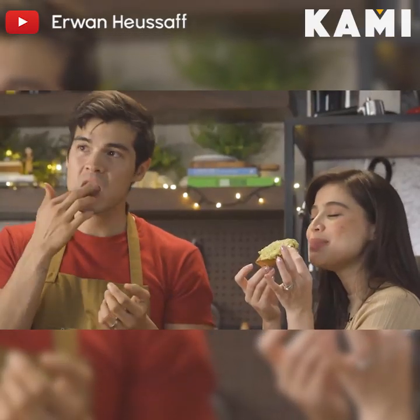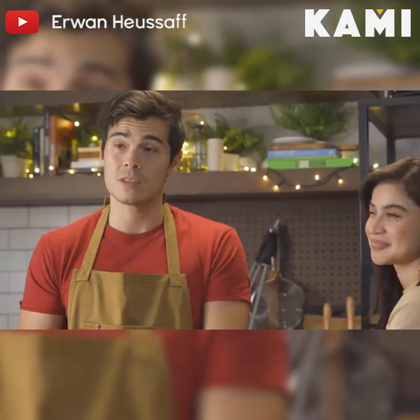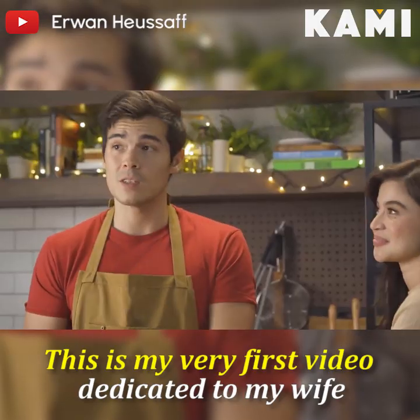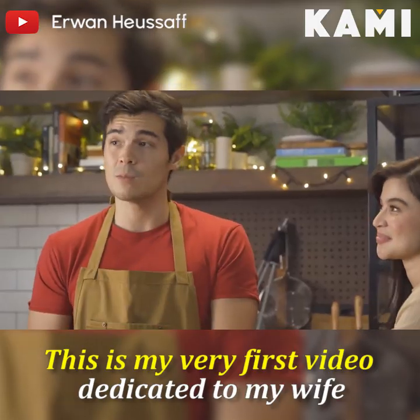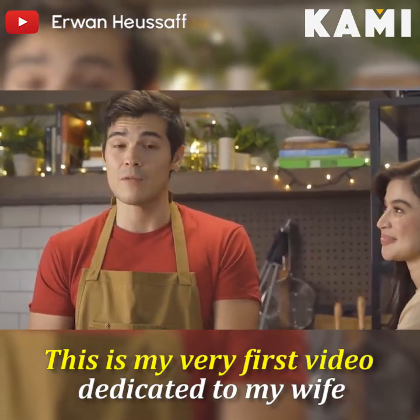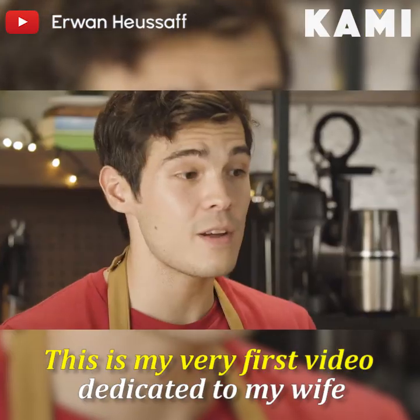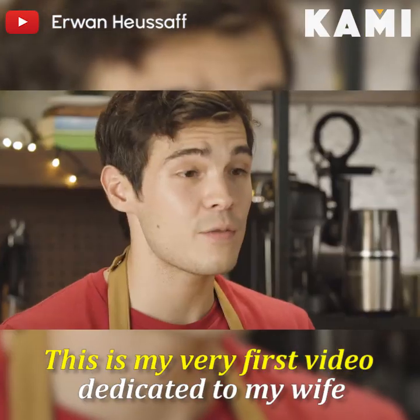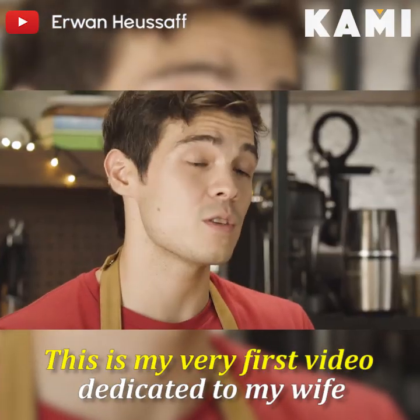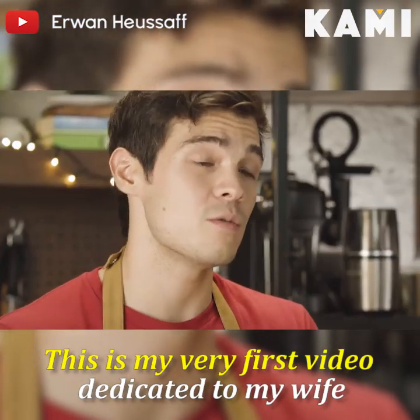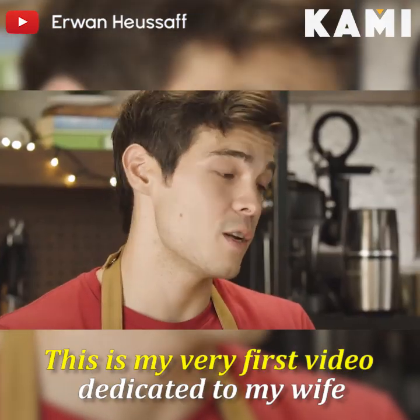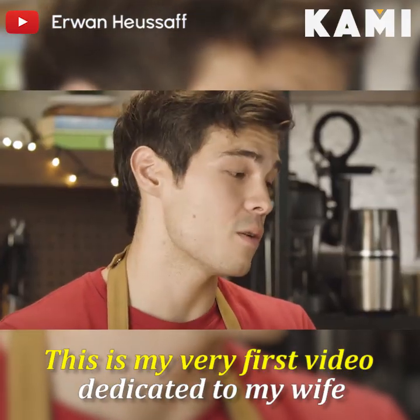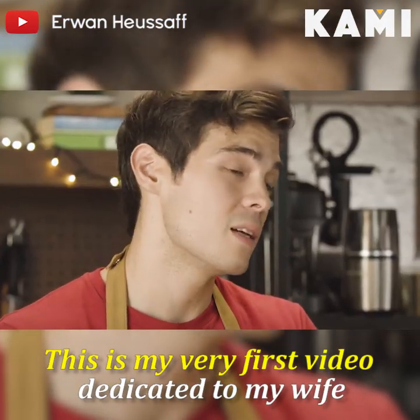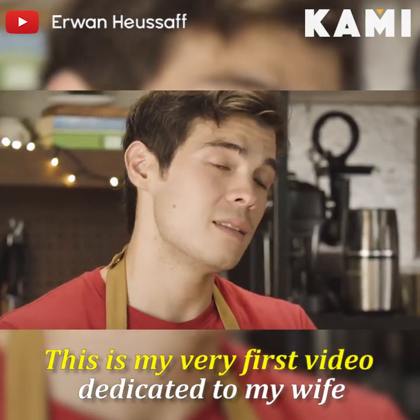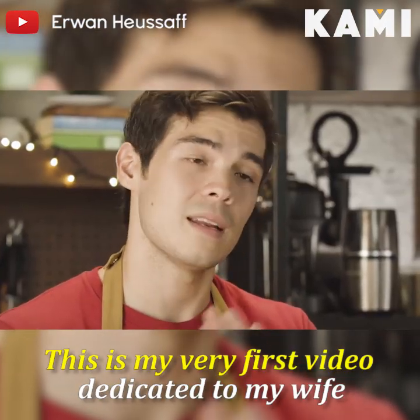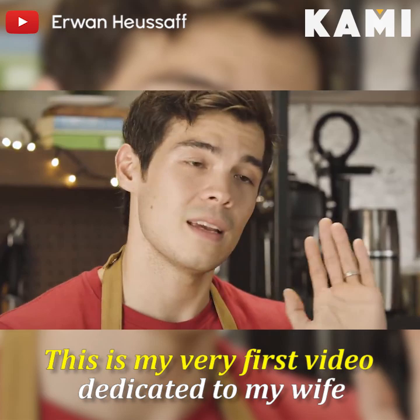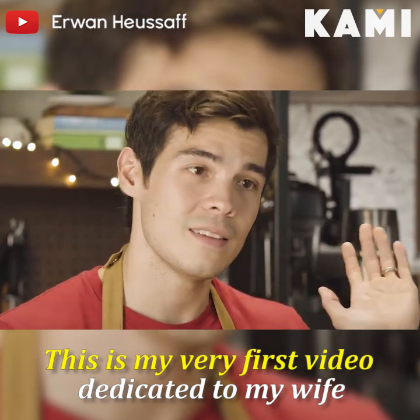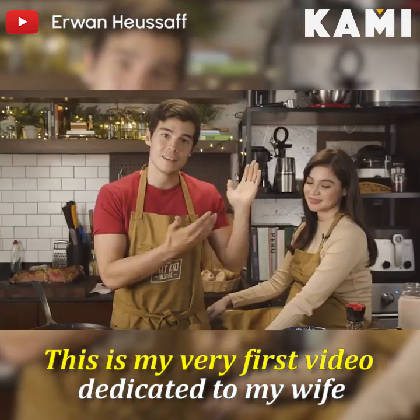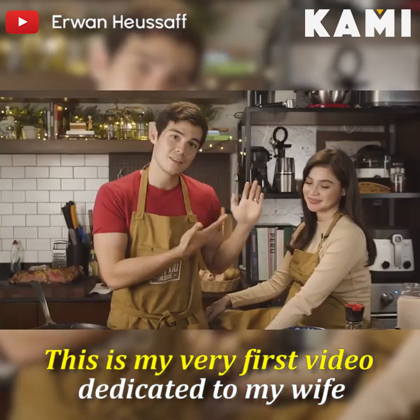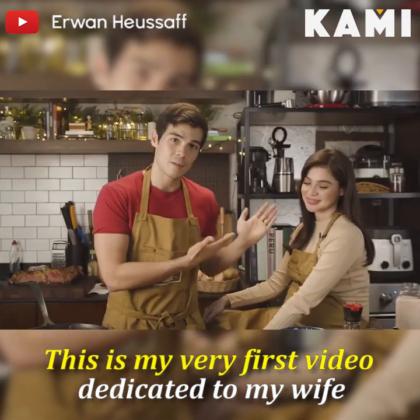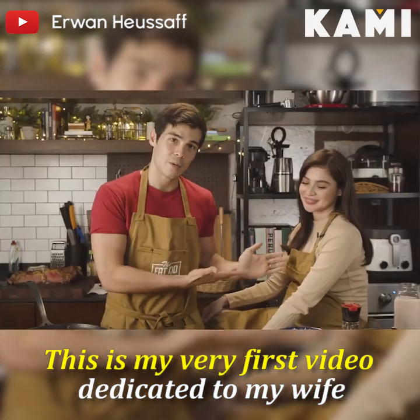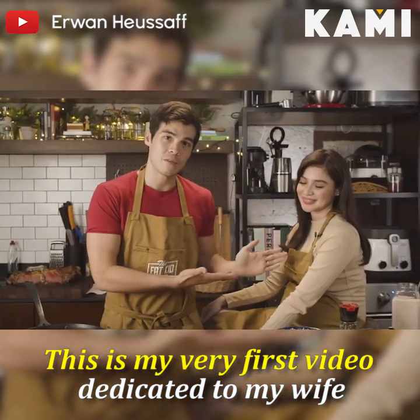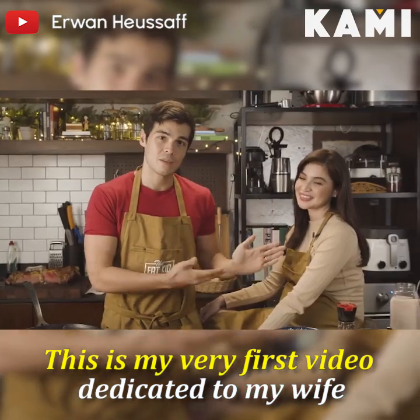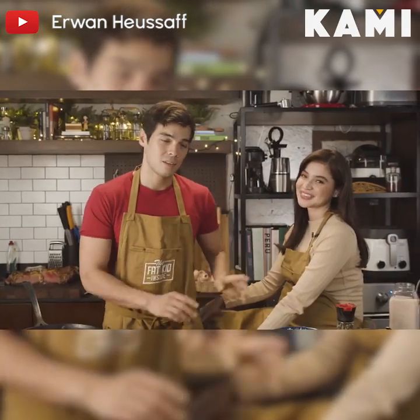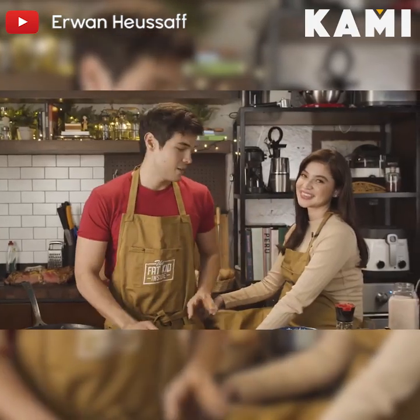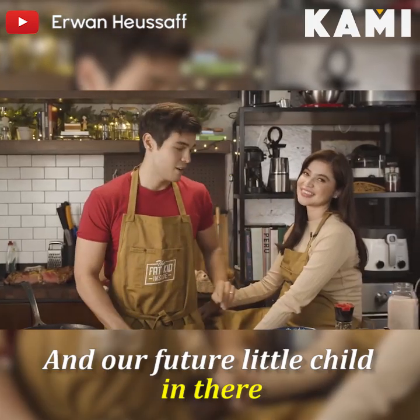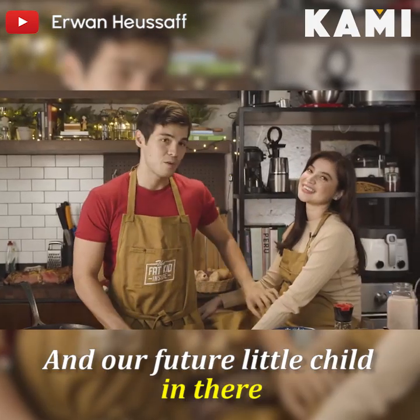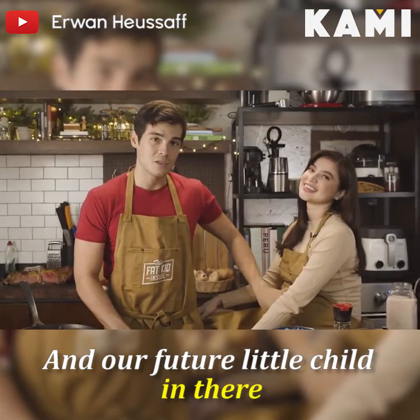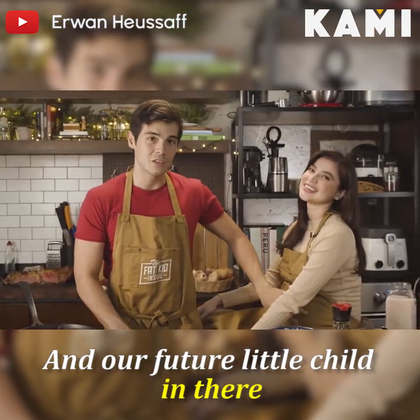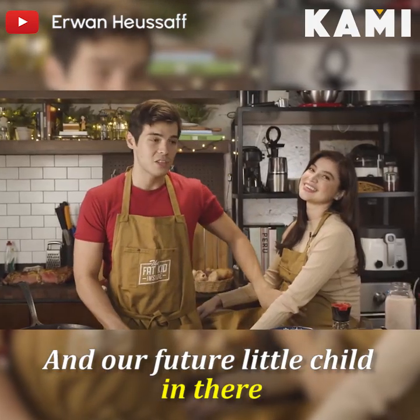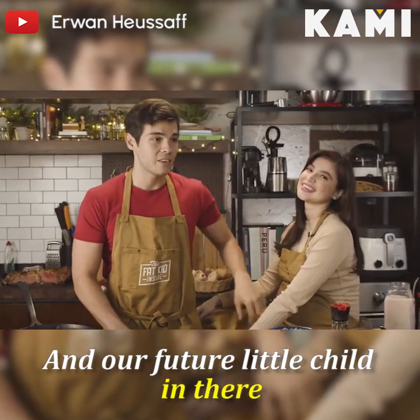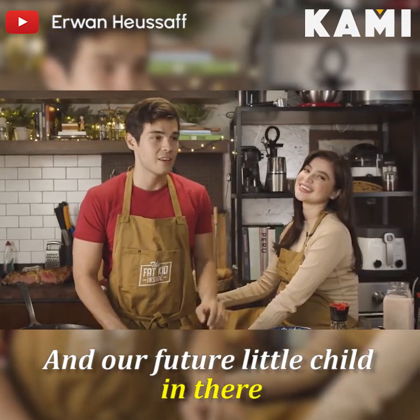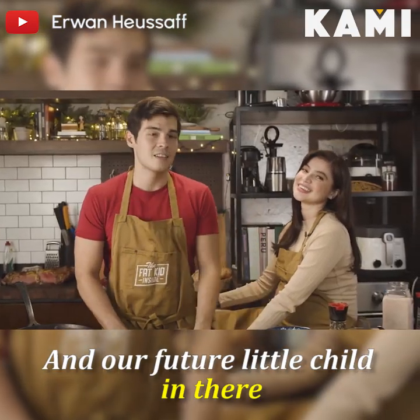So this is my very first video dedicated to my wife and our future little child in there.